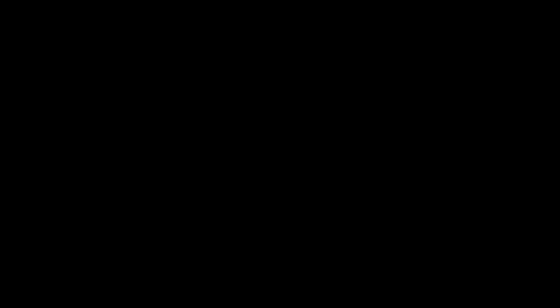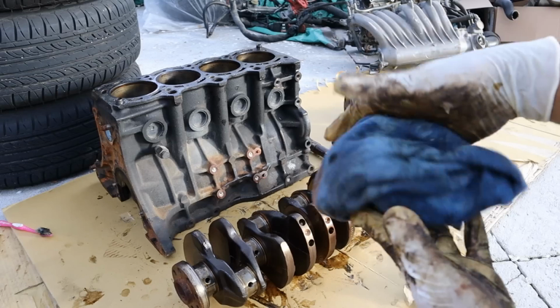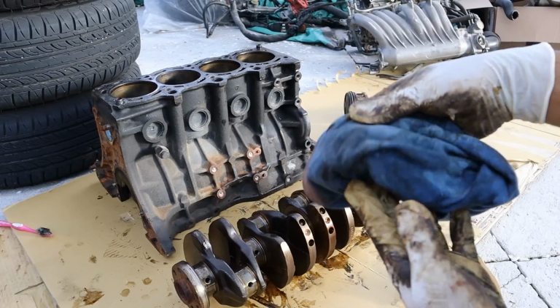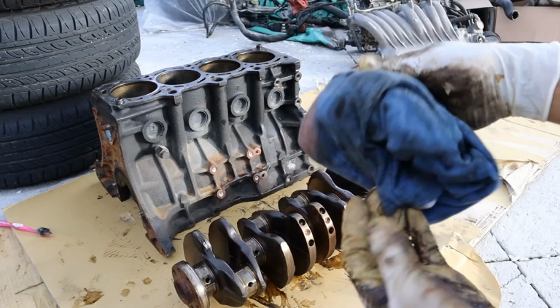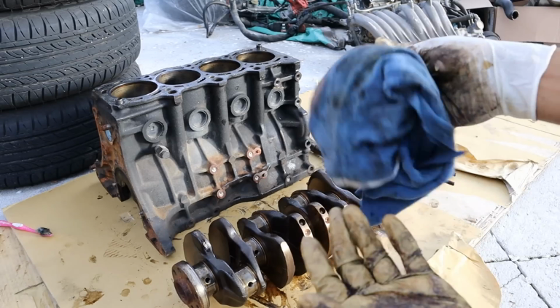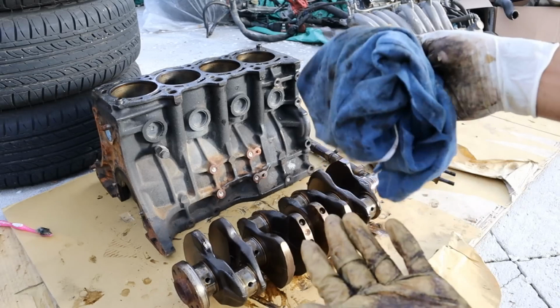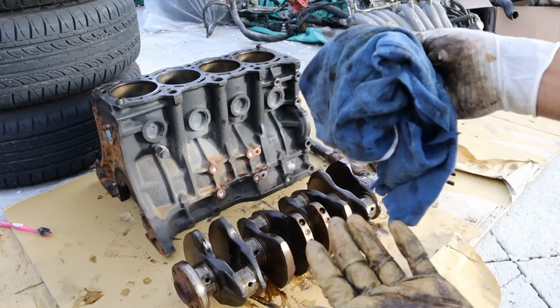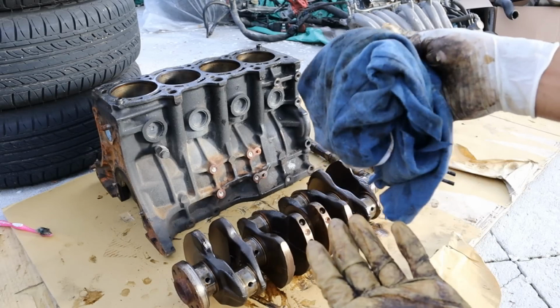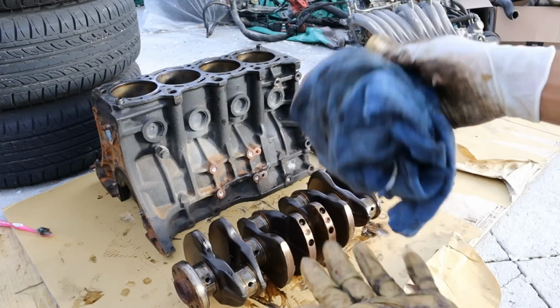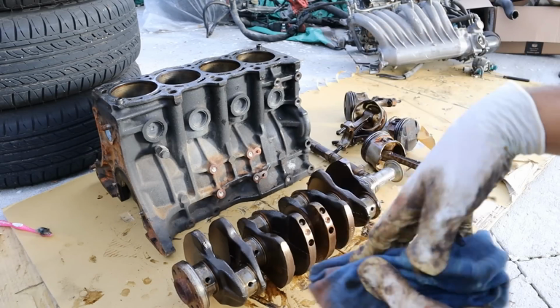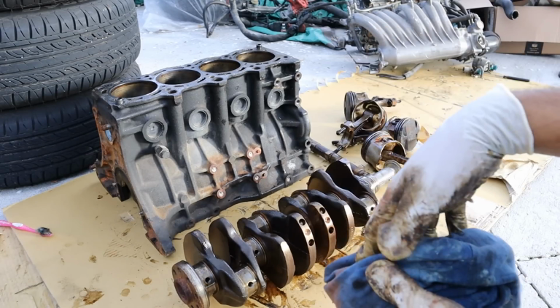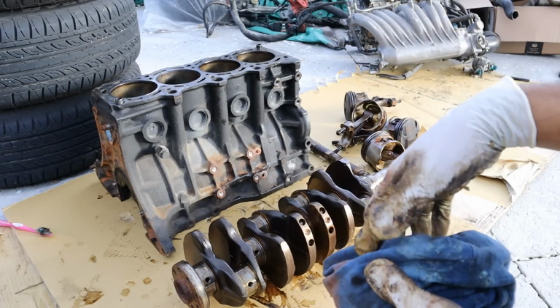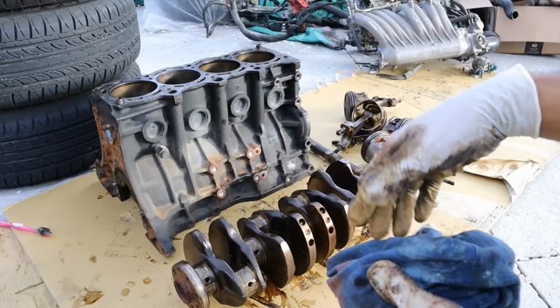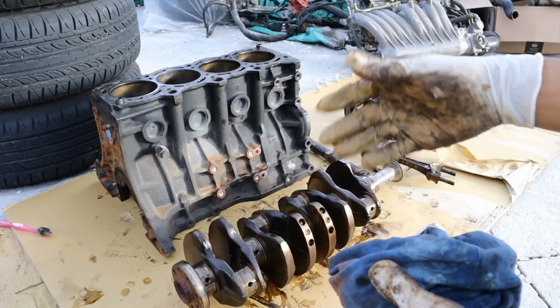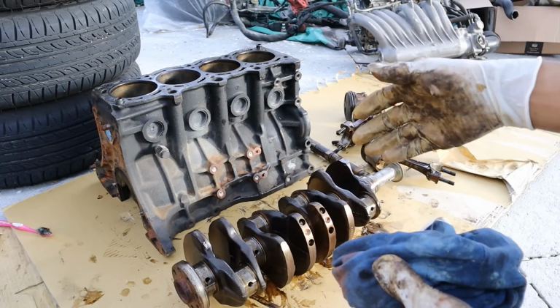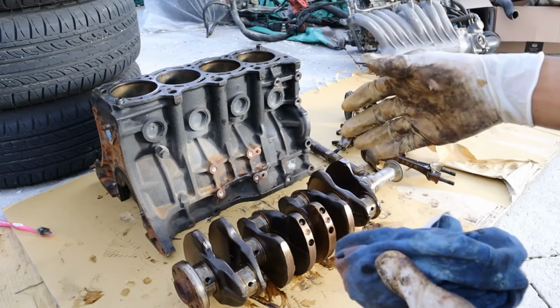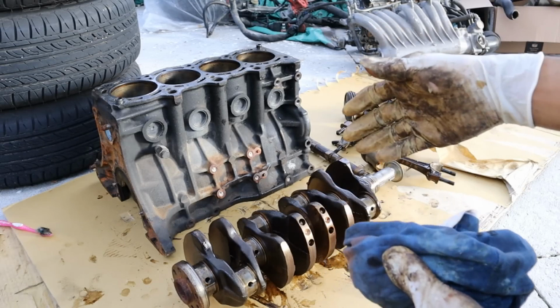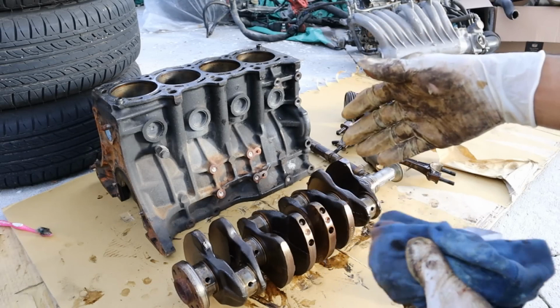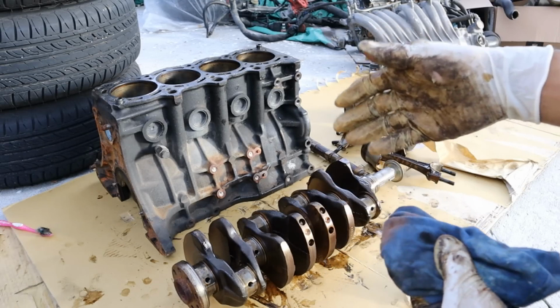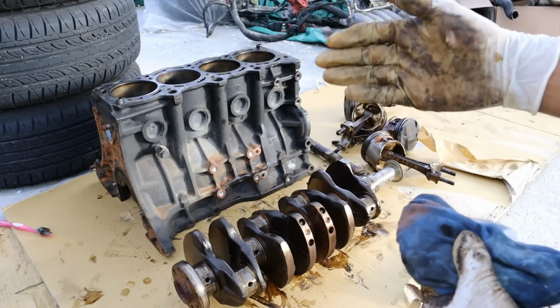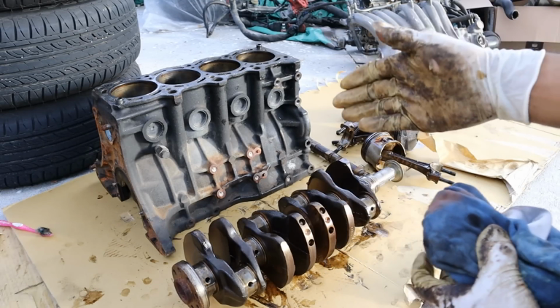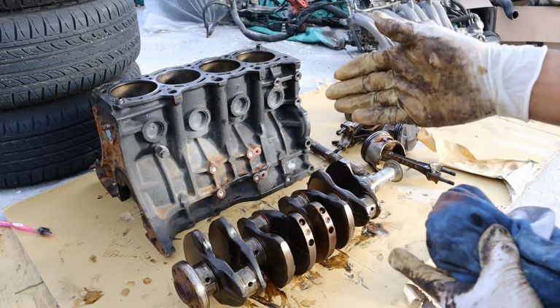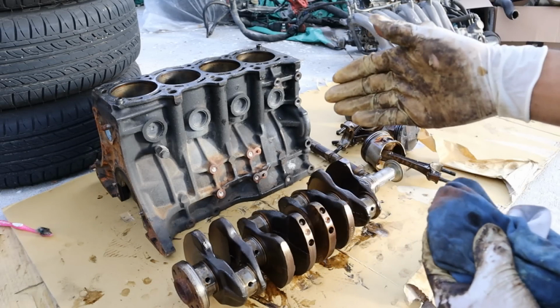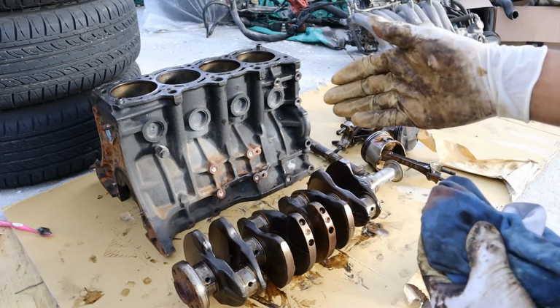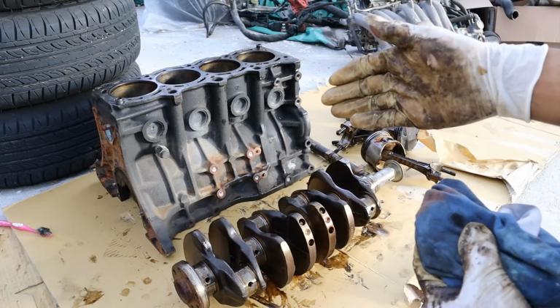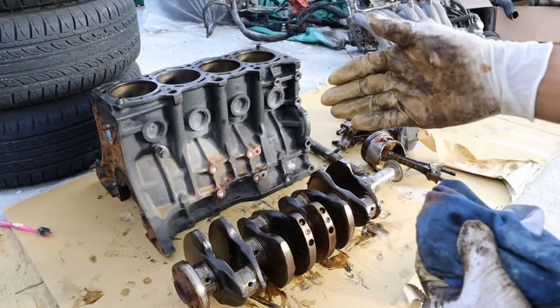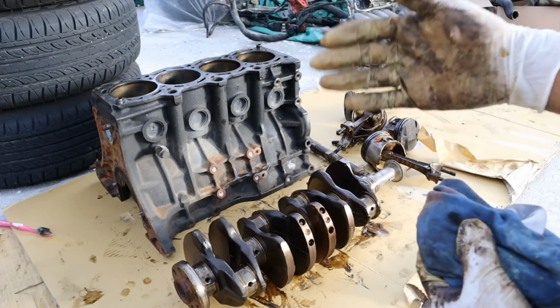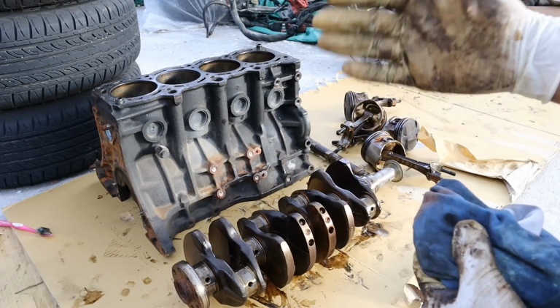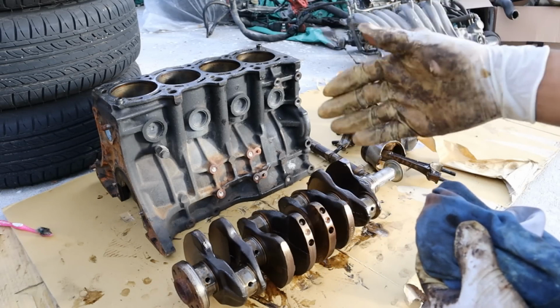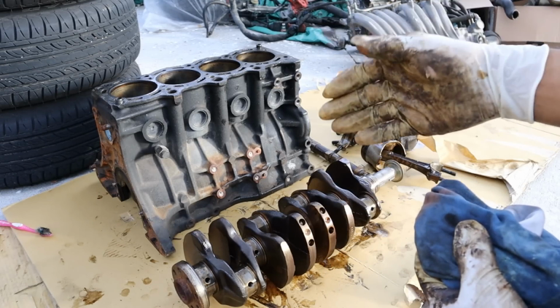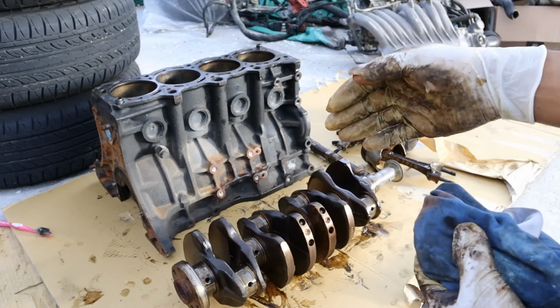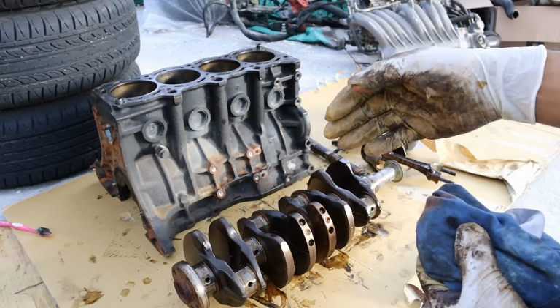This is actually one of the cleanest engine teardowns I've done in a long time, because this thing's been sitting dry for many years.